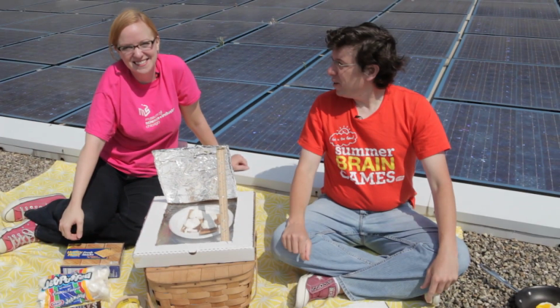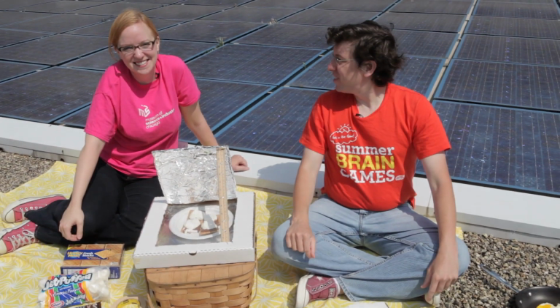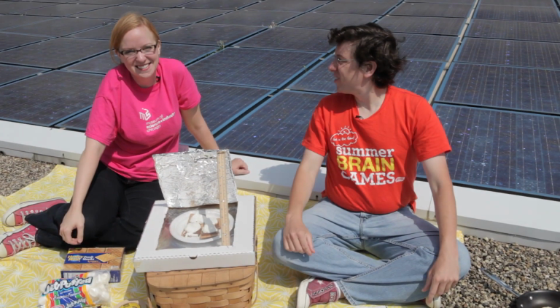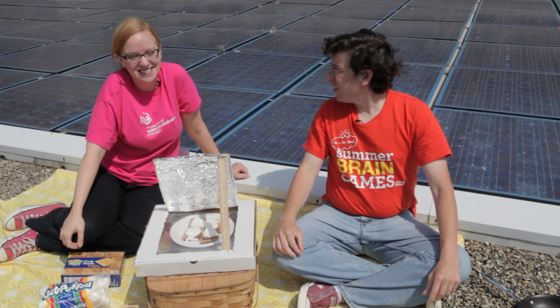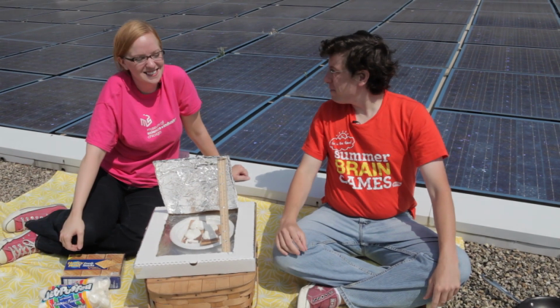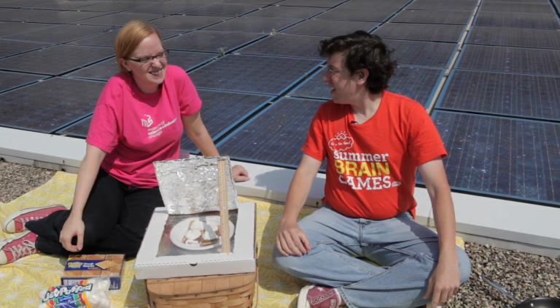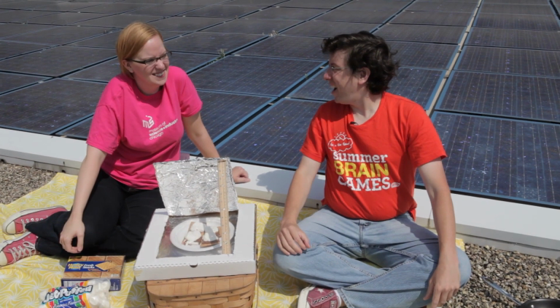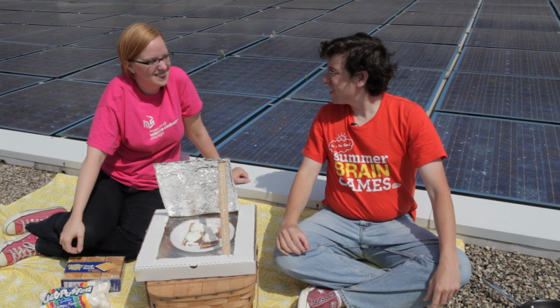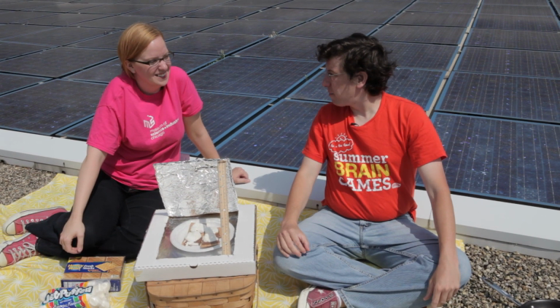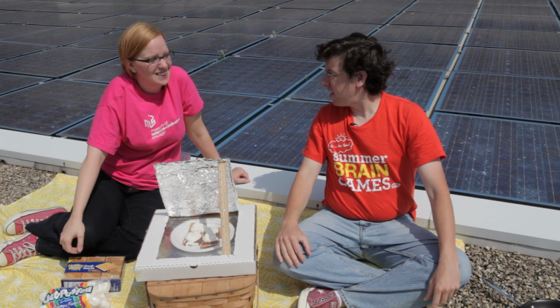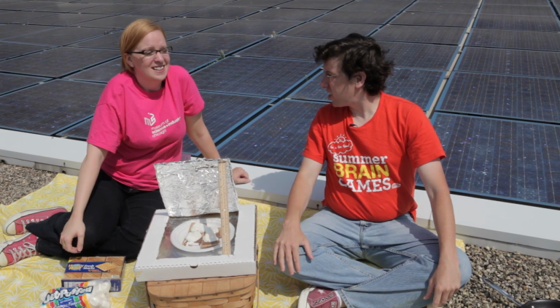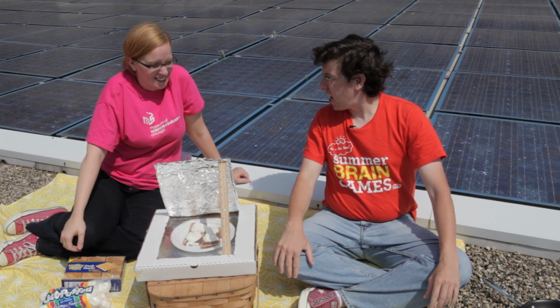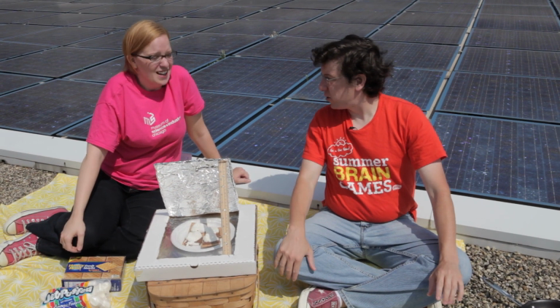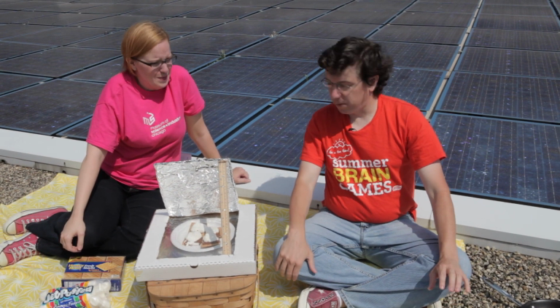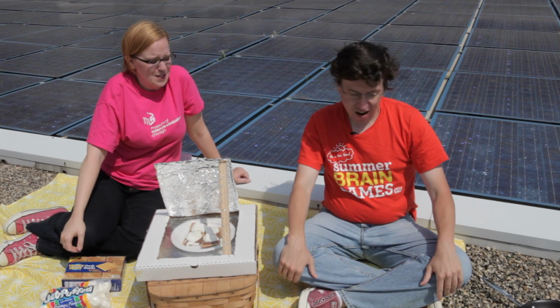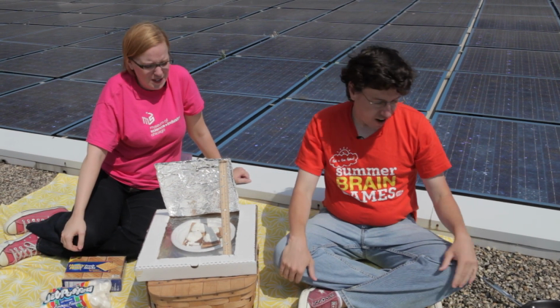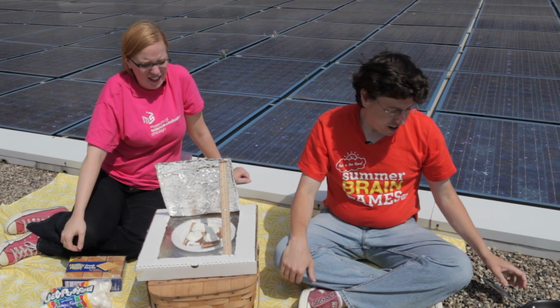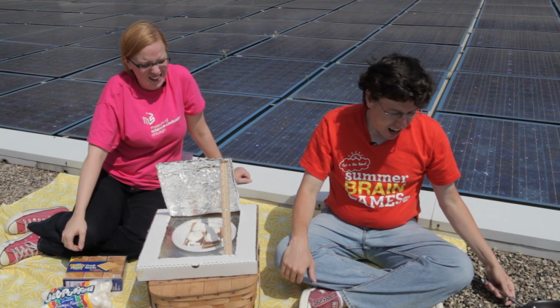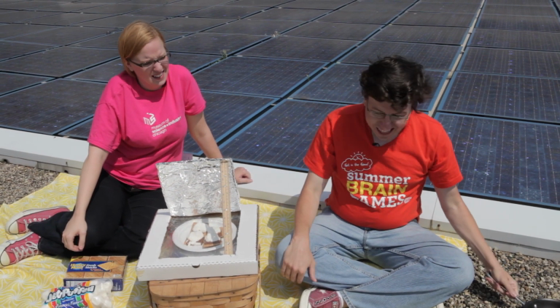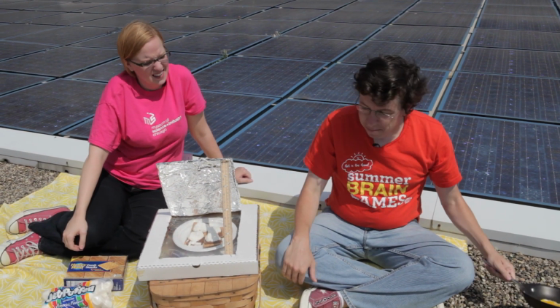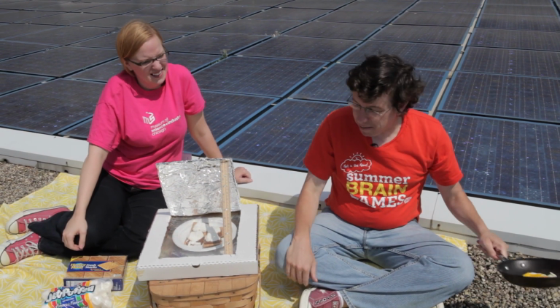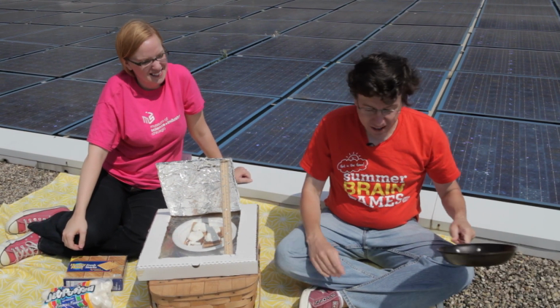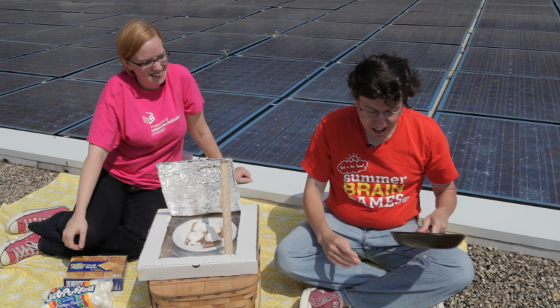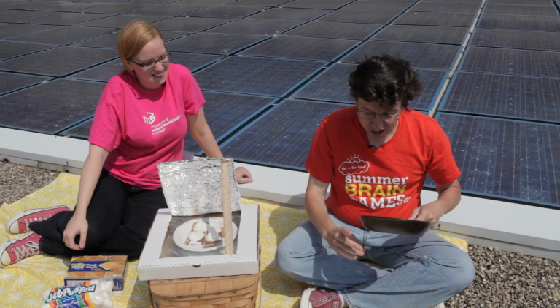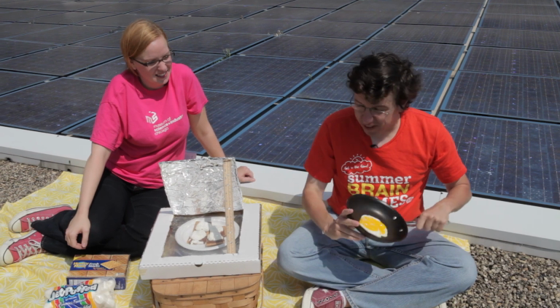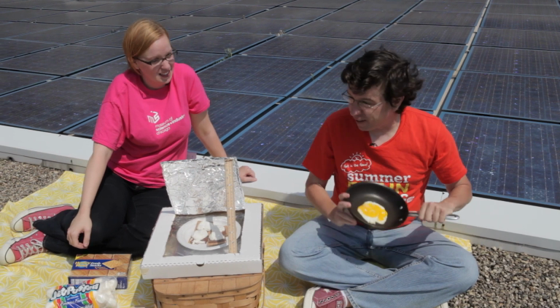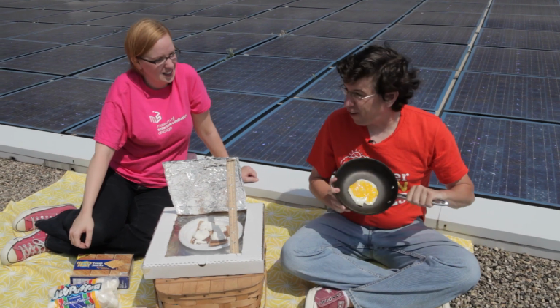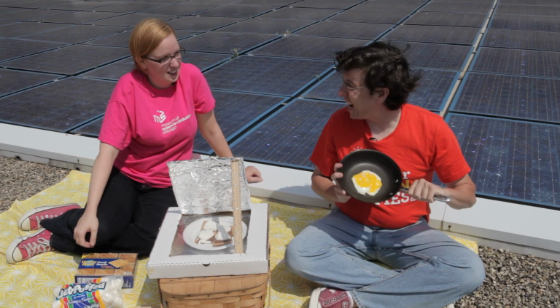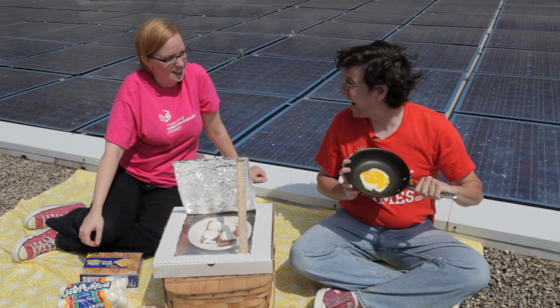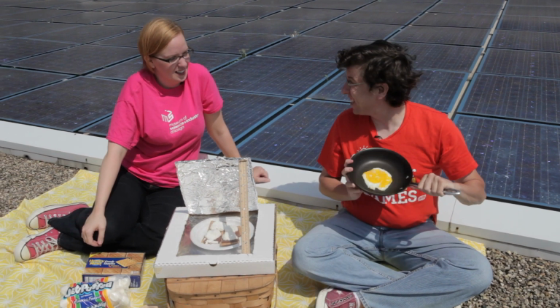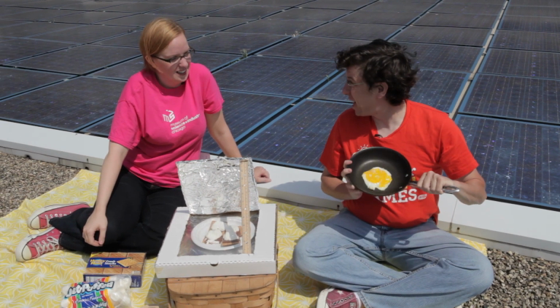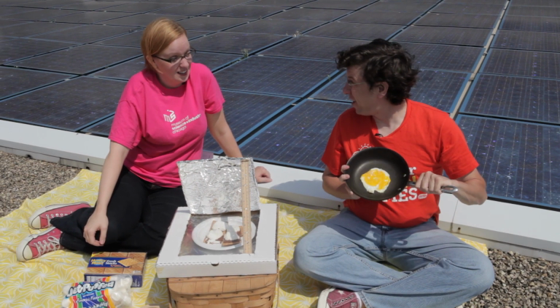It's certainly been a hot summer here in Chicago so far. I think maybe even hot enough that you could fry an egg on the sidewalk.